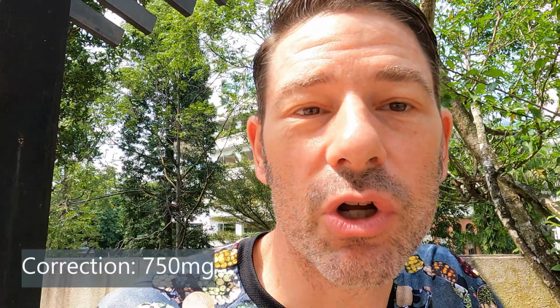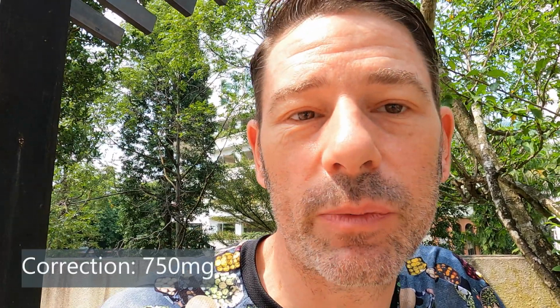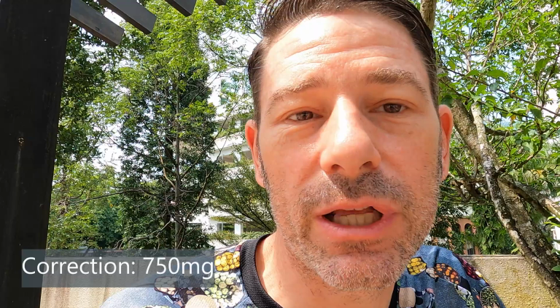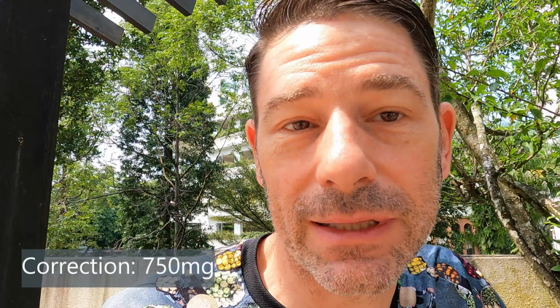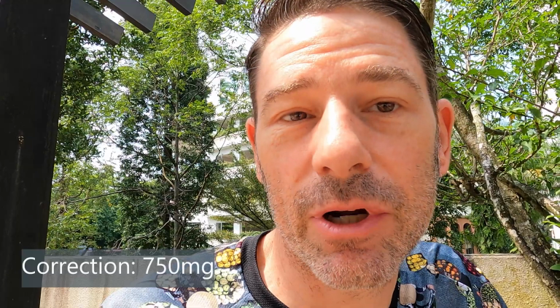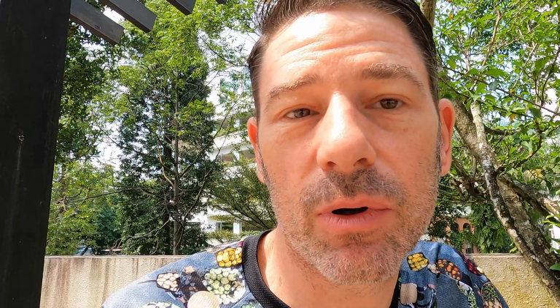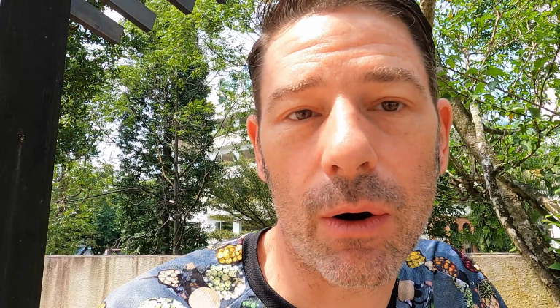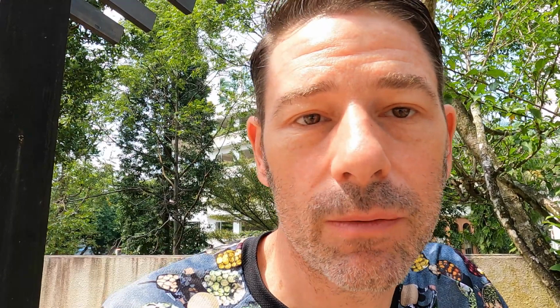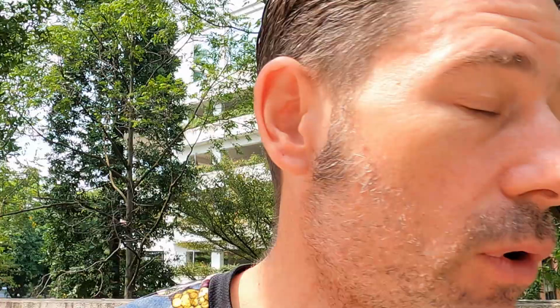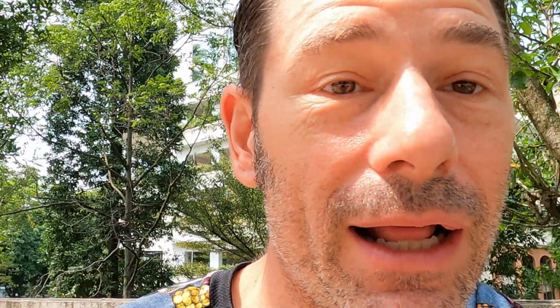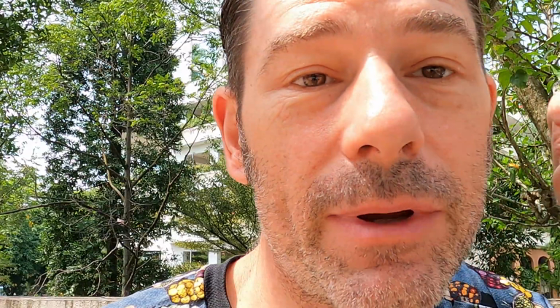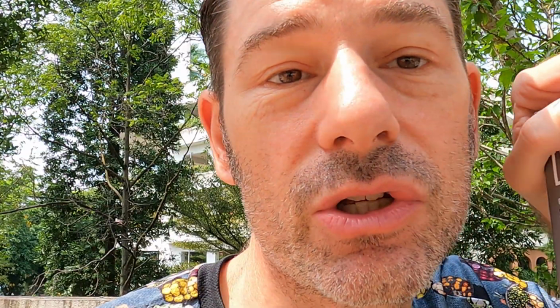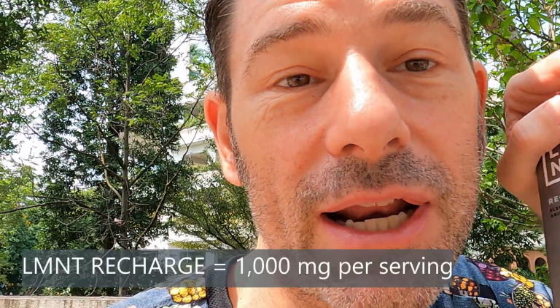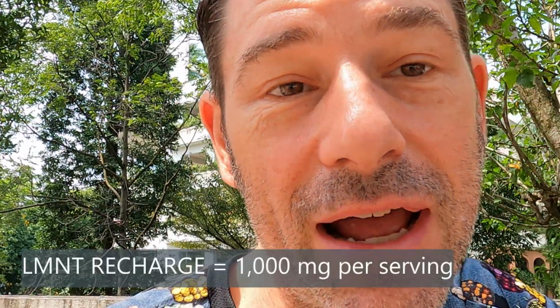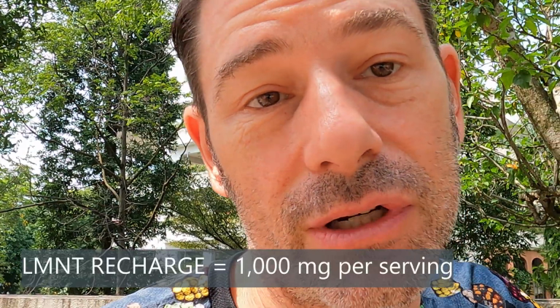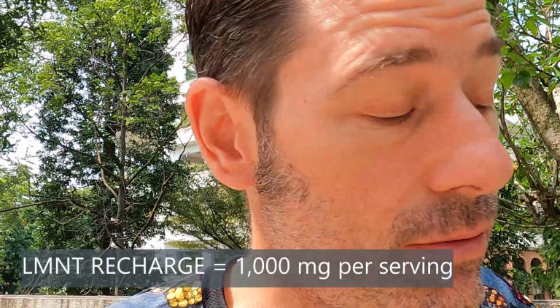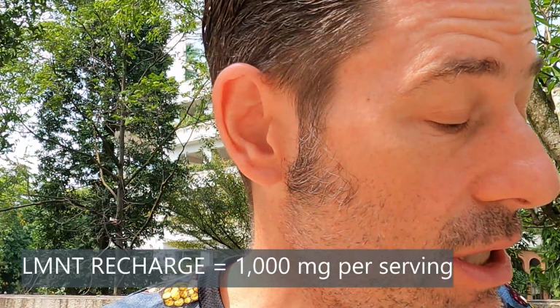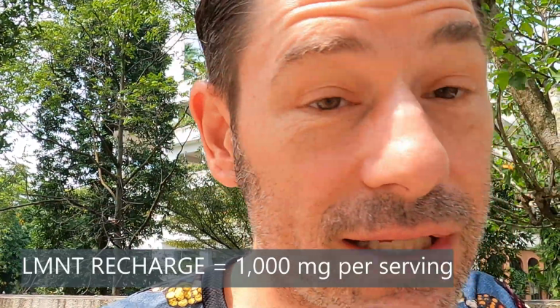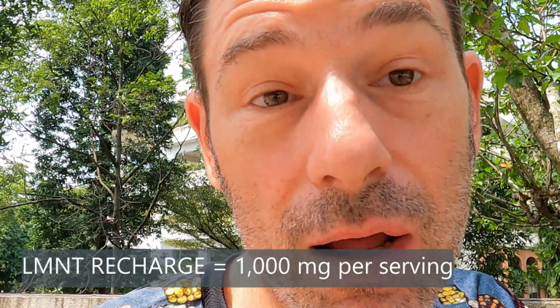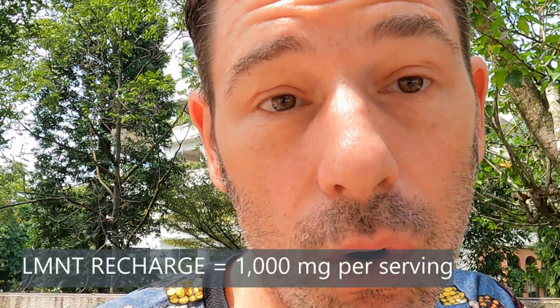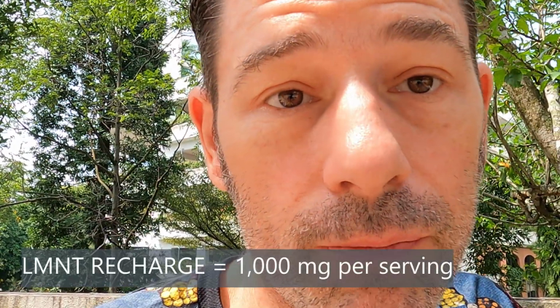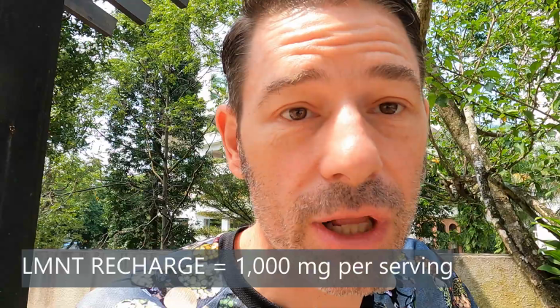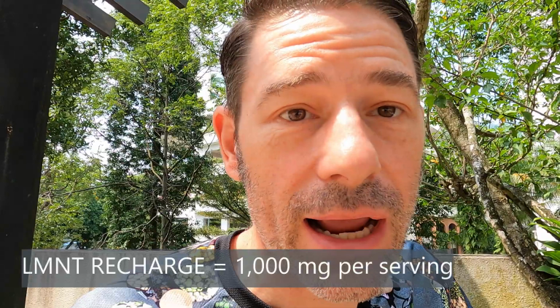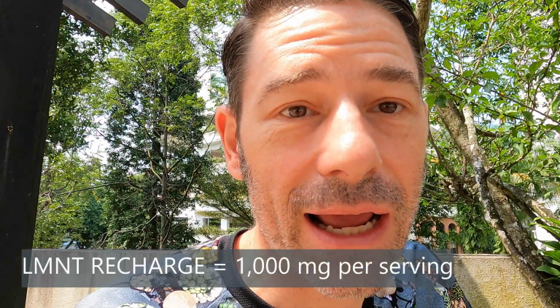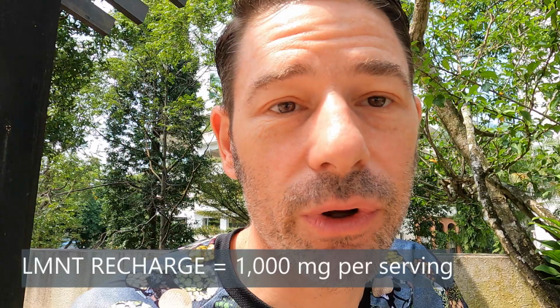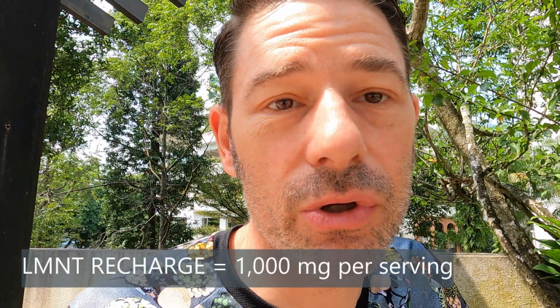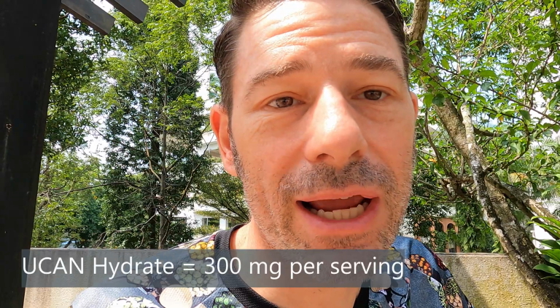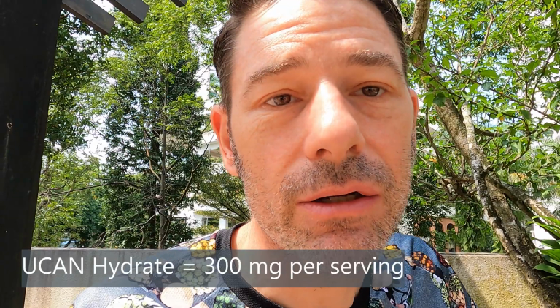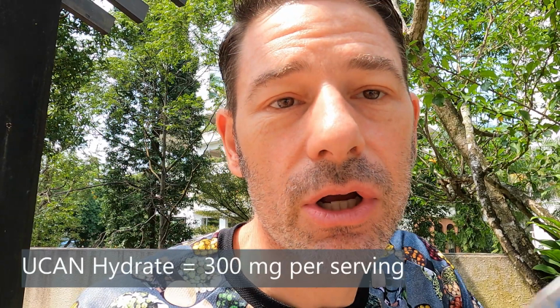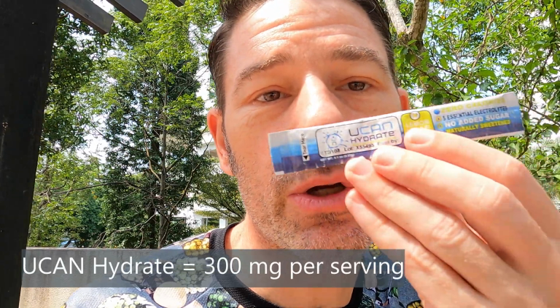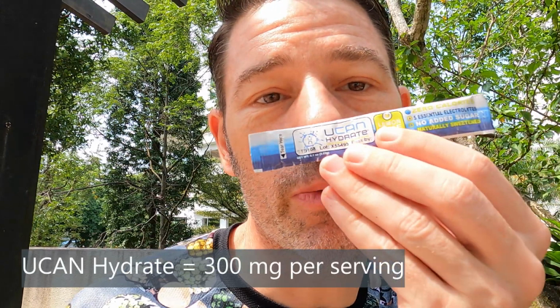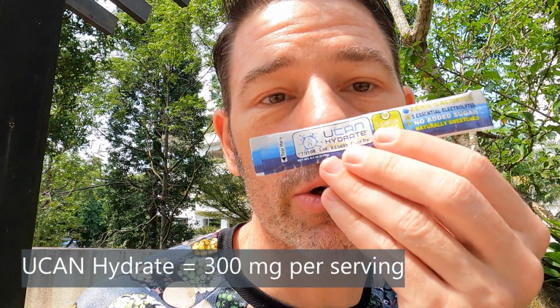Most people need about 700 milligrams per hour. For Element you get 1,000 milligrams, so that's a lot more. And with UCAN you get 300 milligrams.